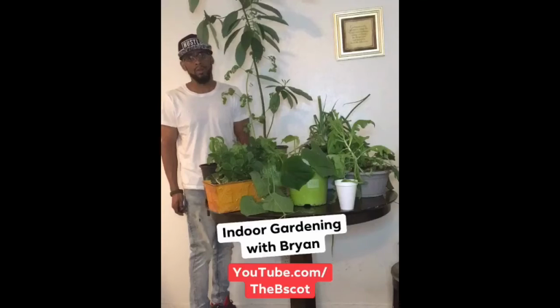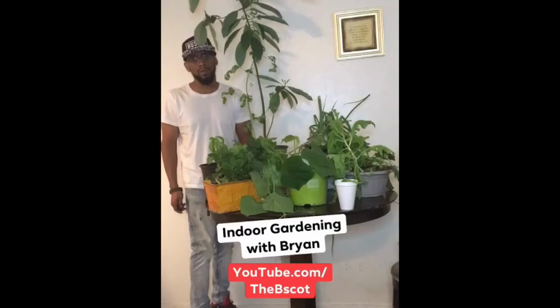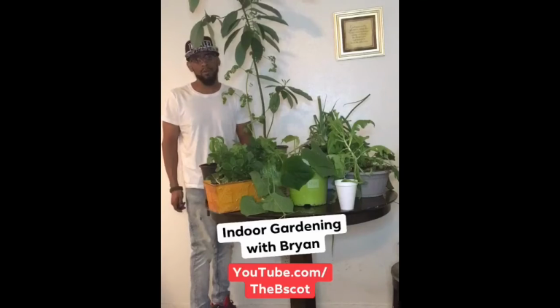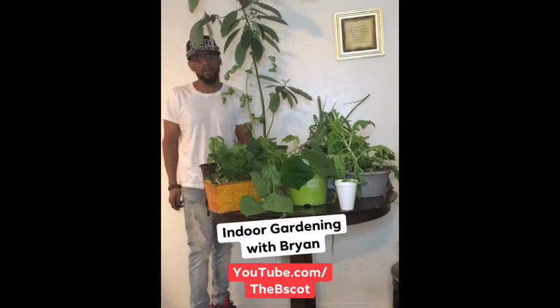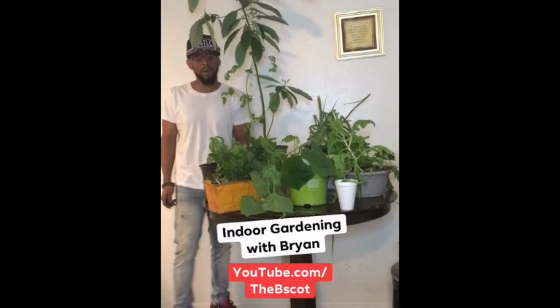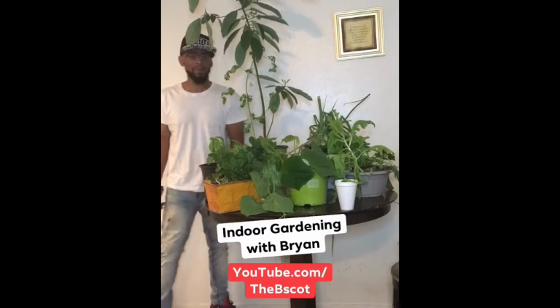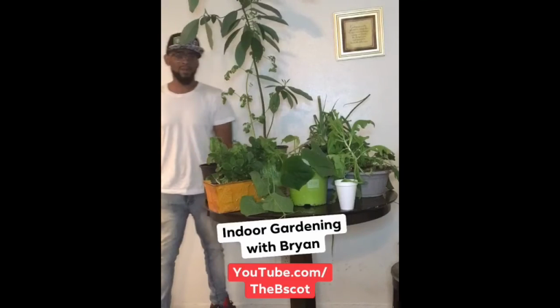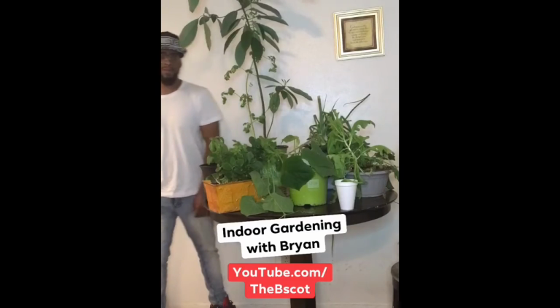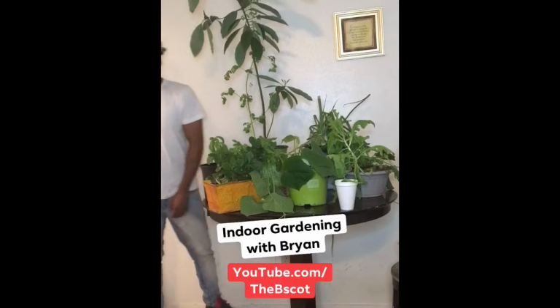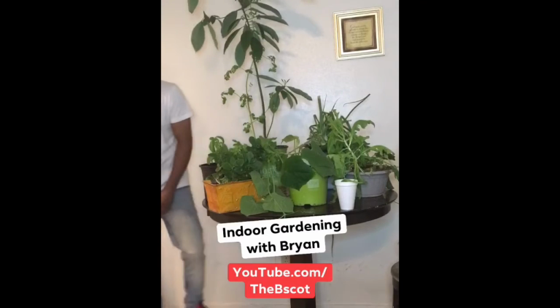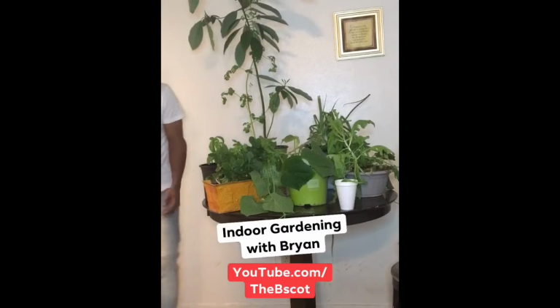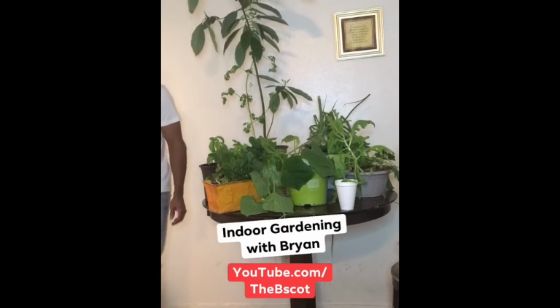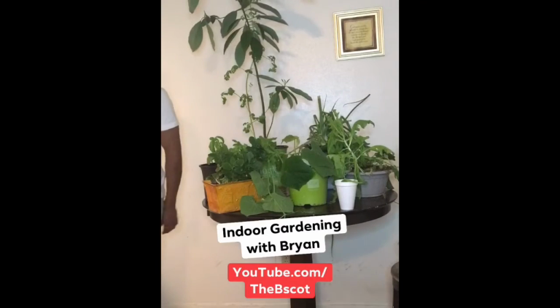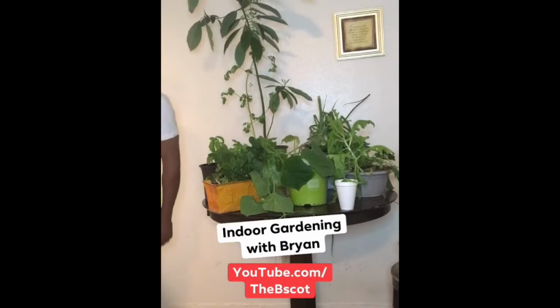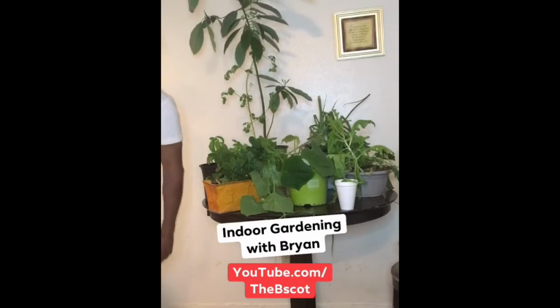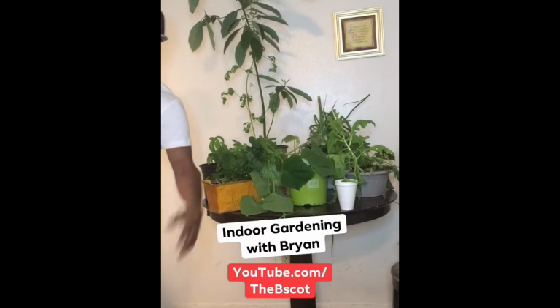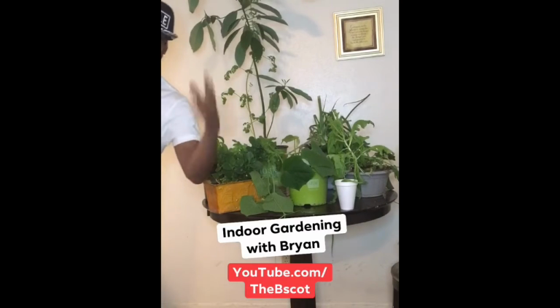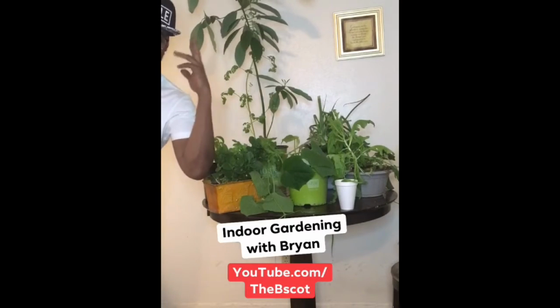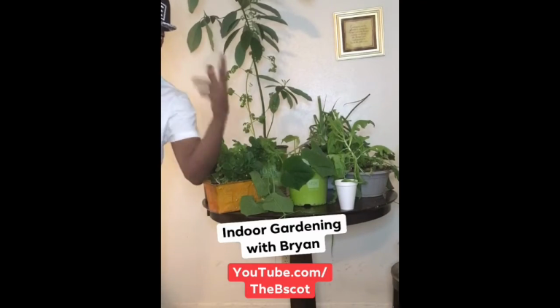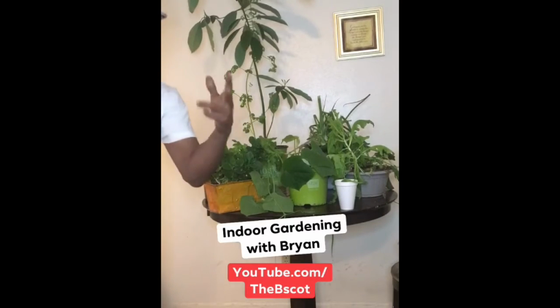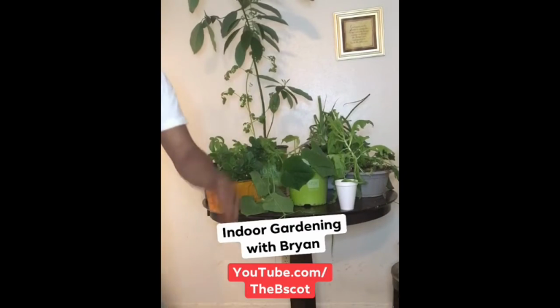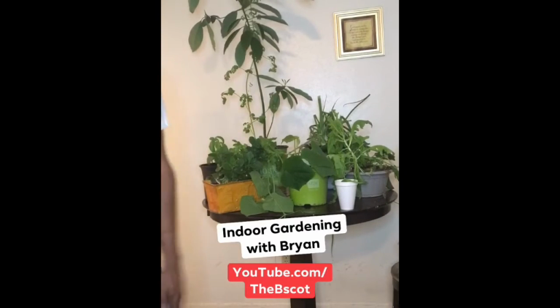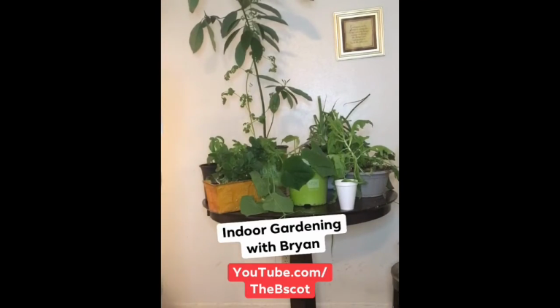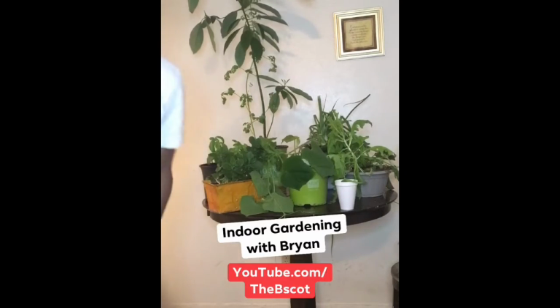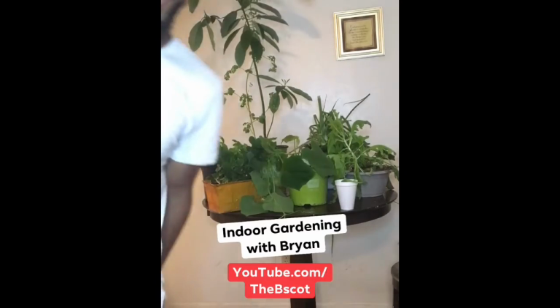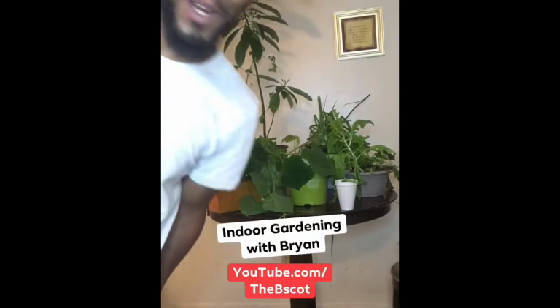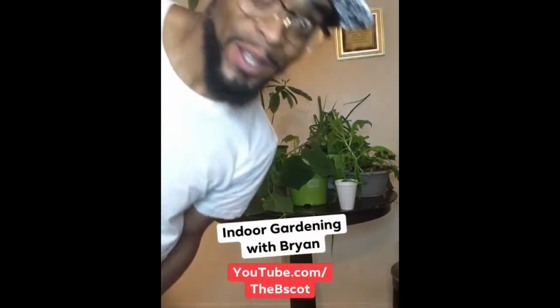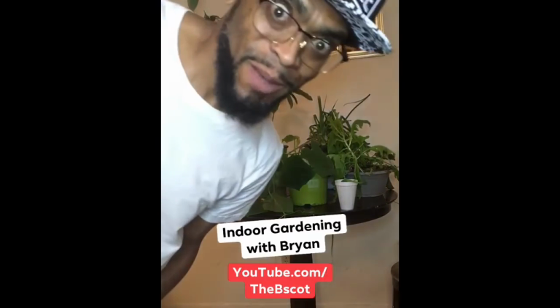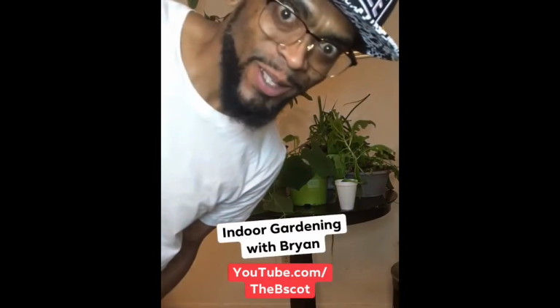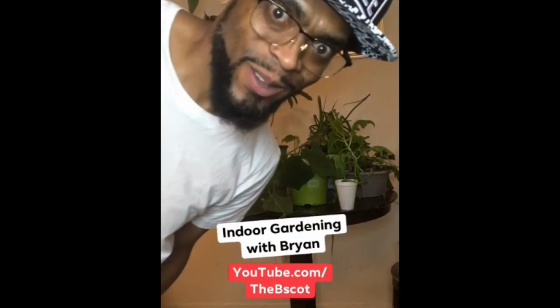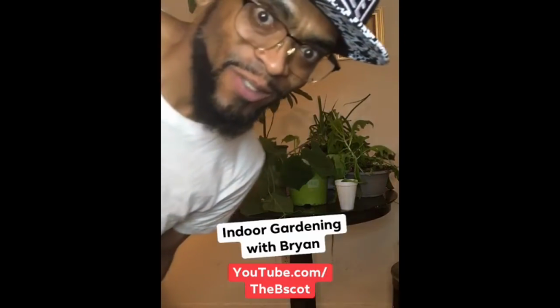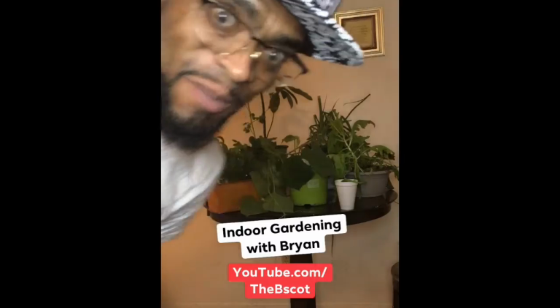What's poppin' everybody? What's this? Yeah! Back at you with another episode, you feel me?